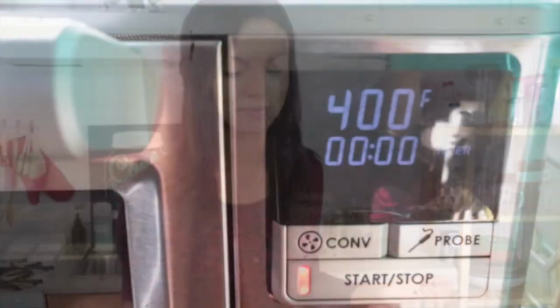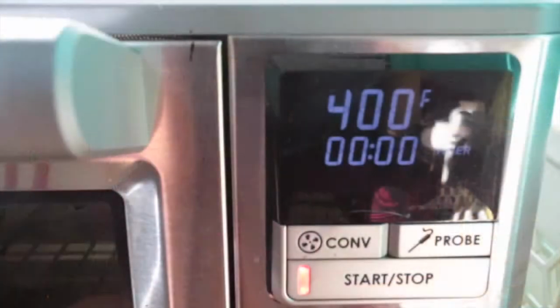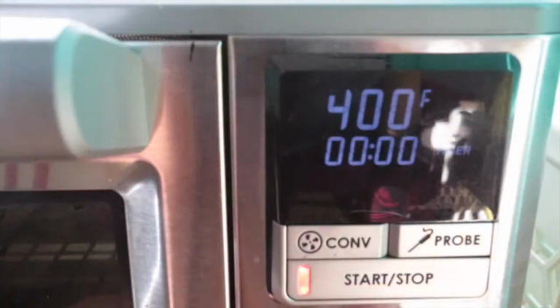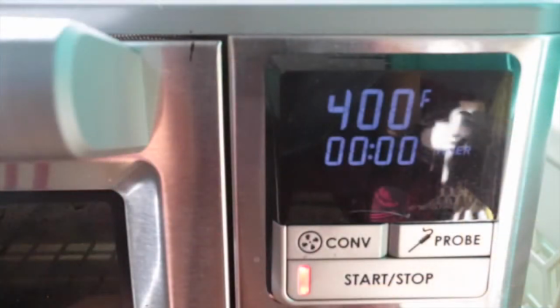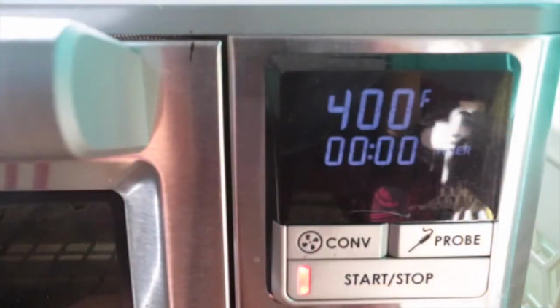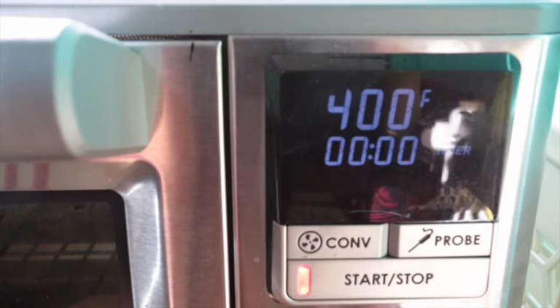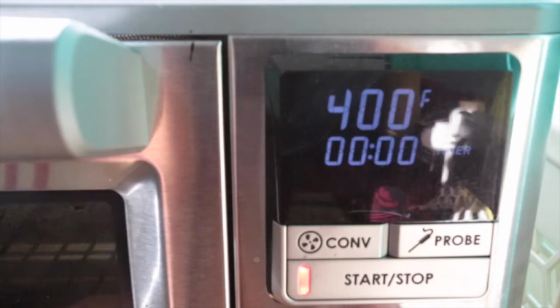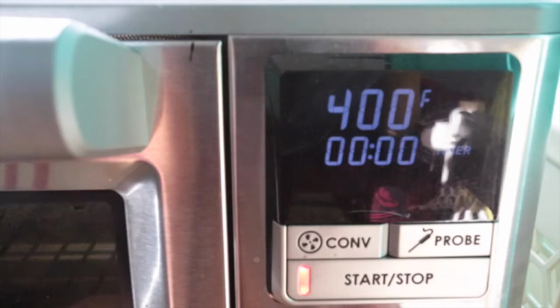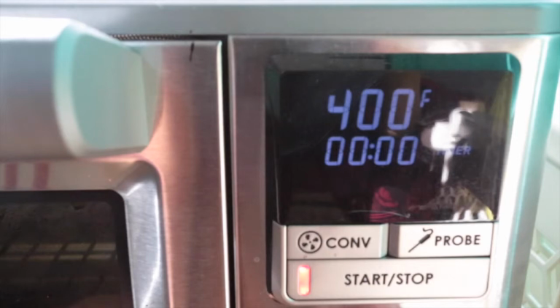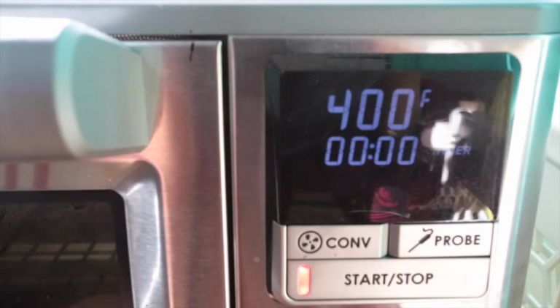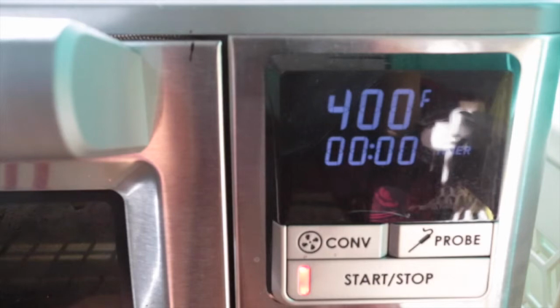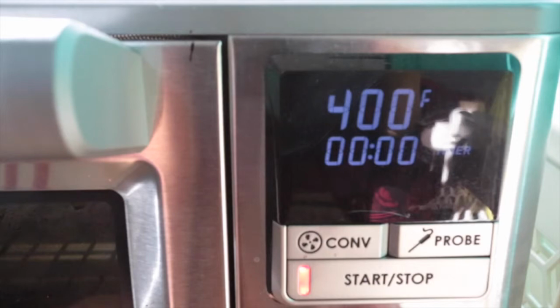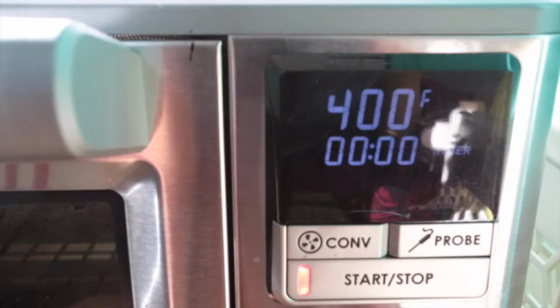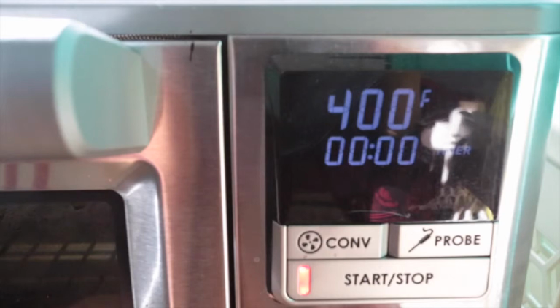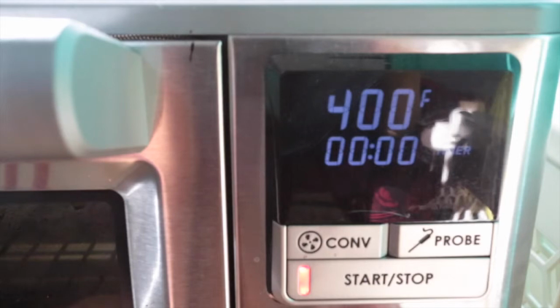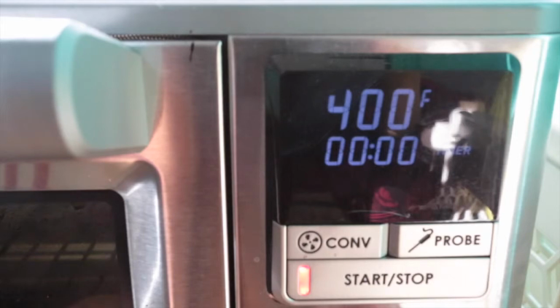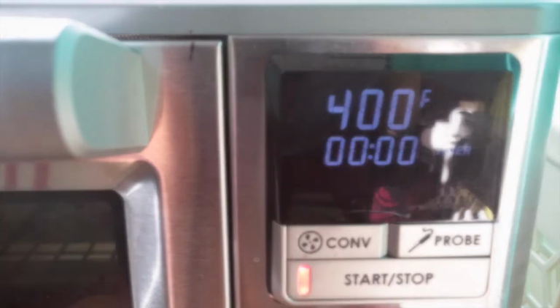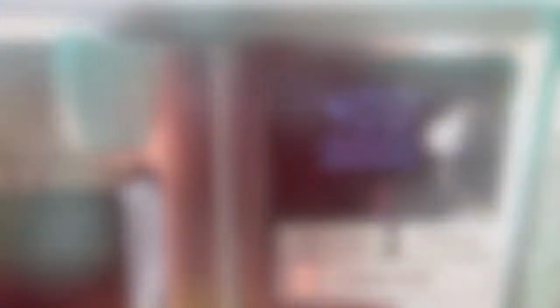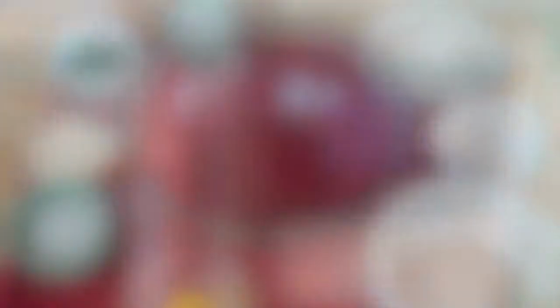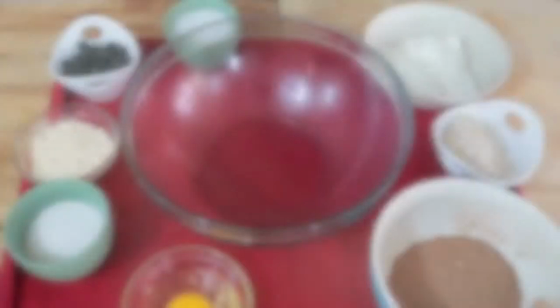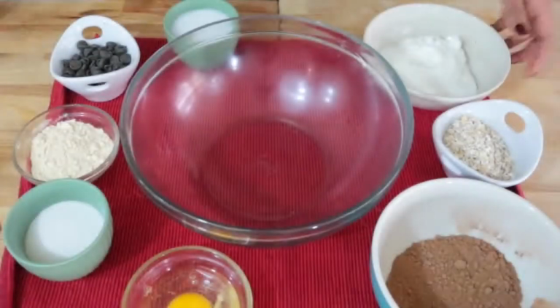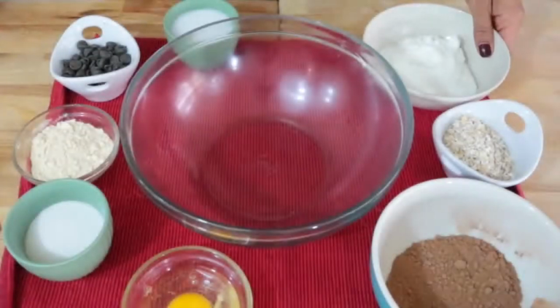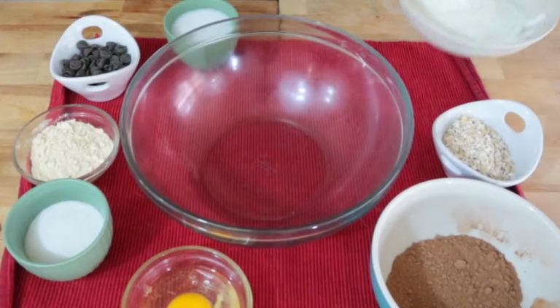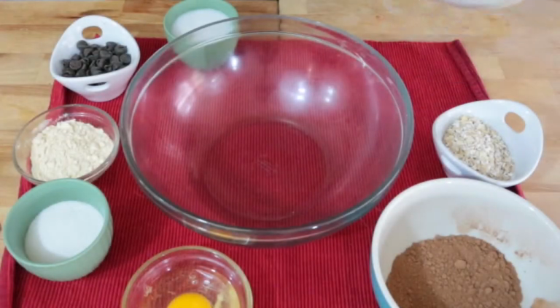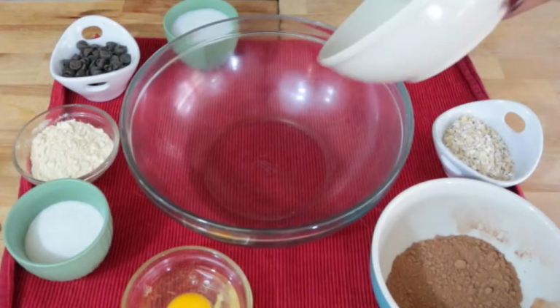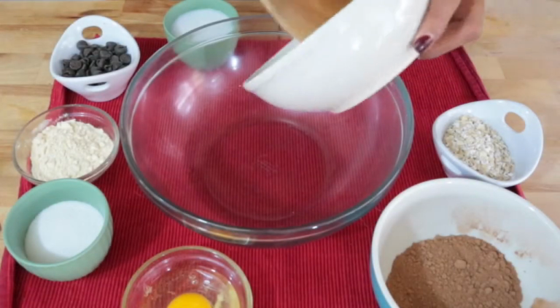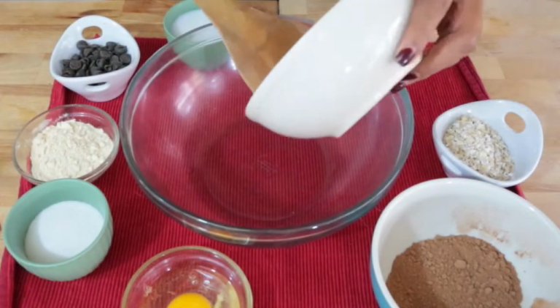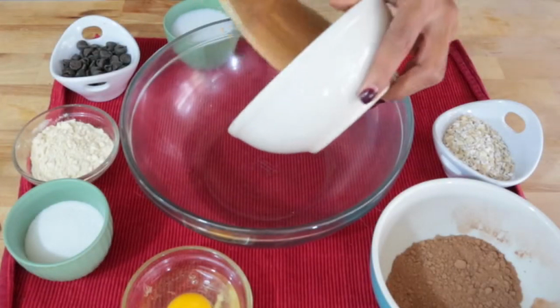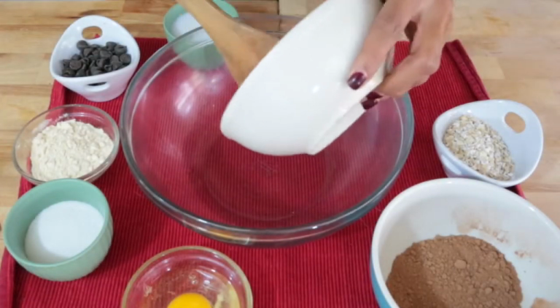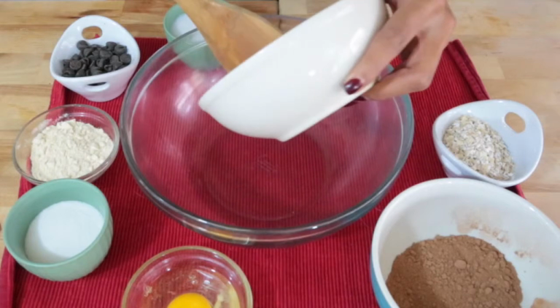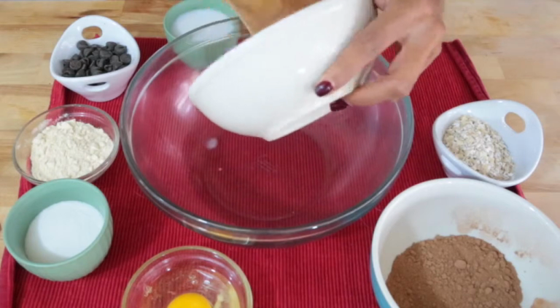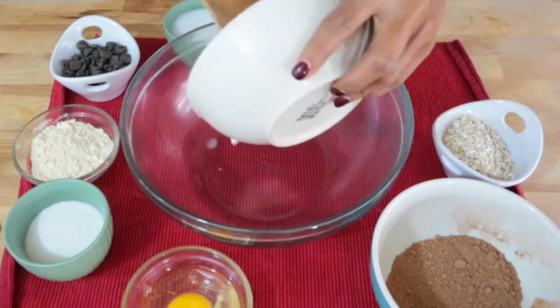Preheat your oven to 400 degrees Fahrenheit and get to mixing all your ingredients together.